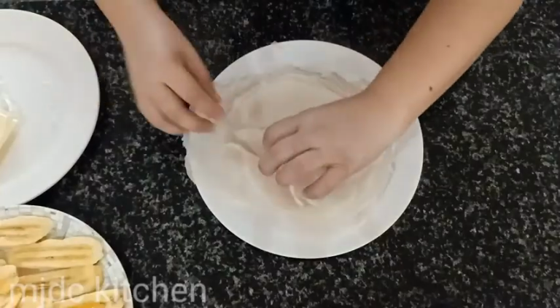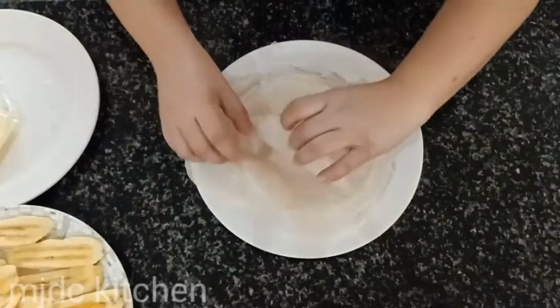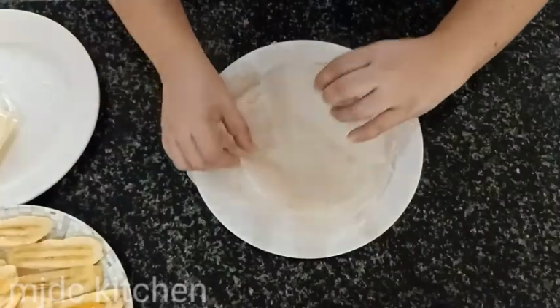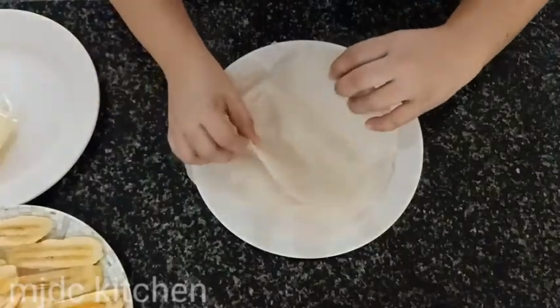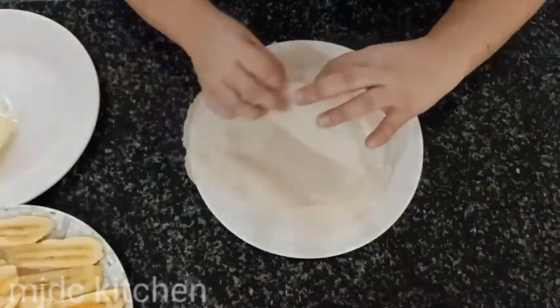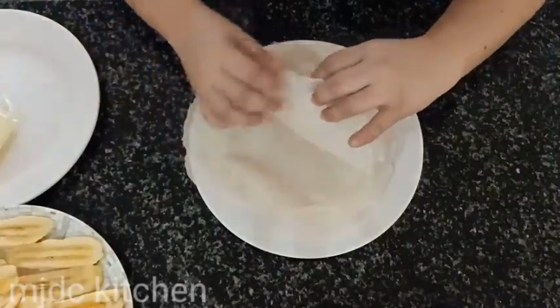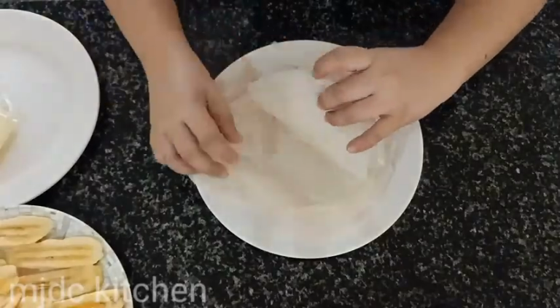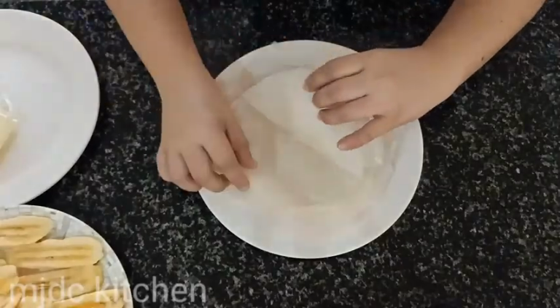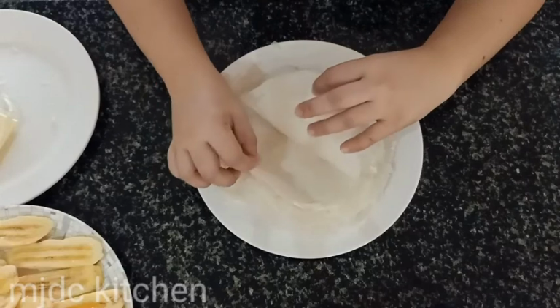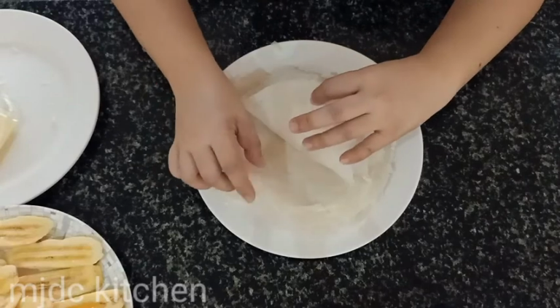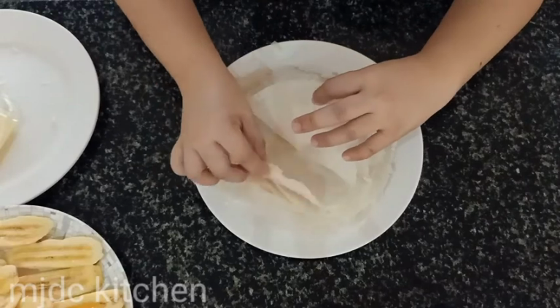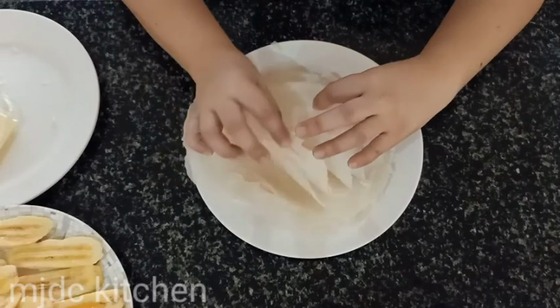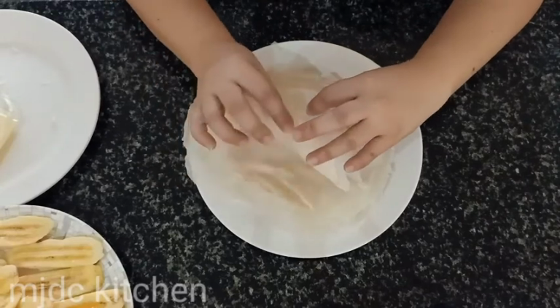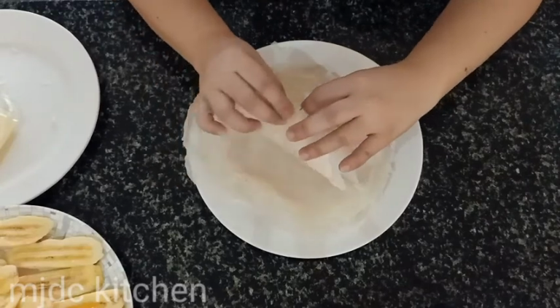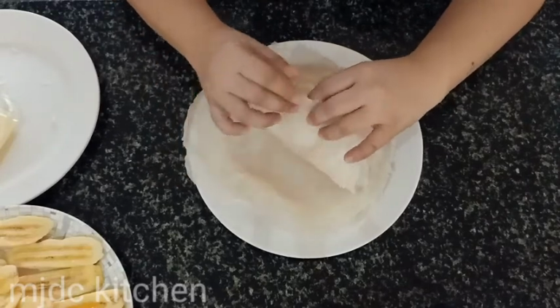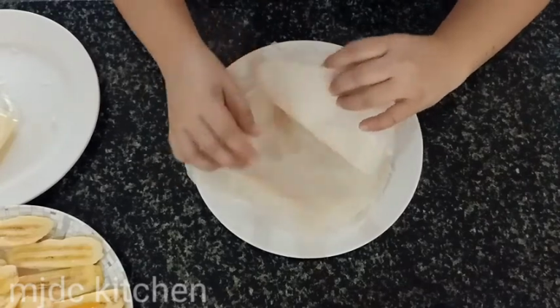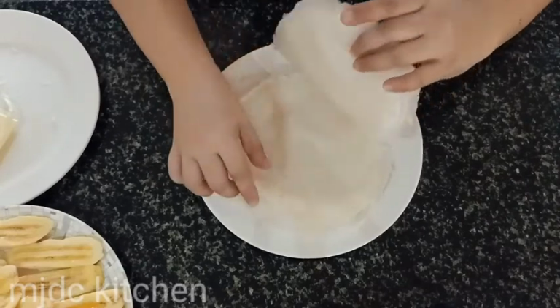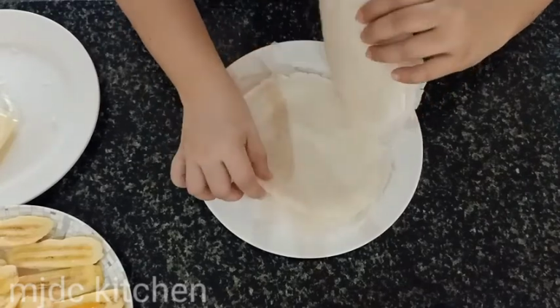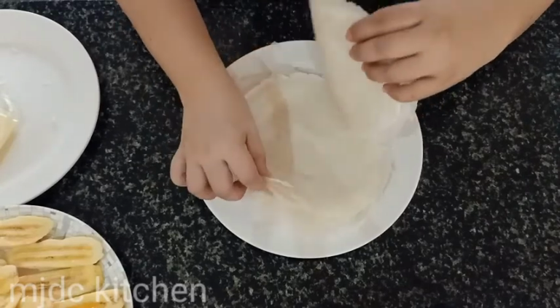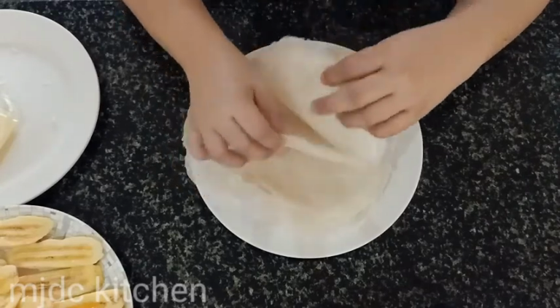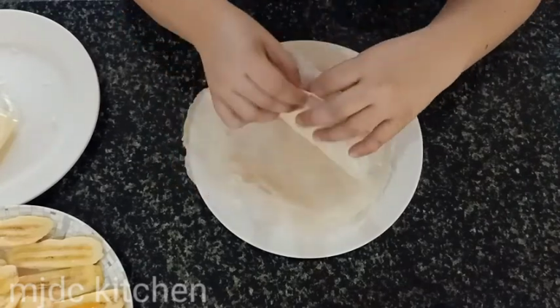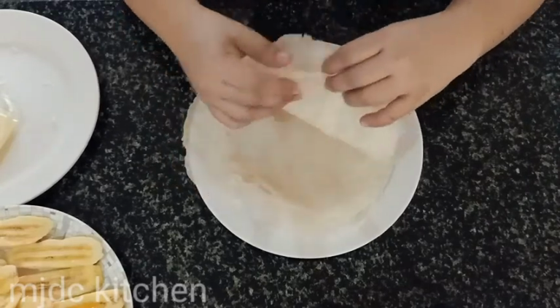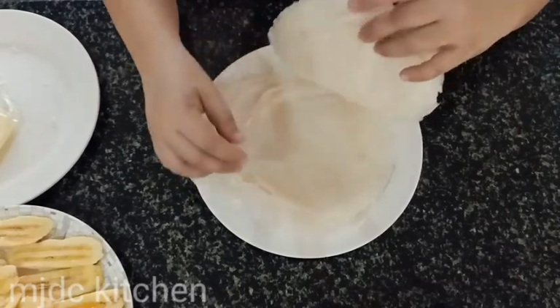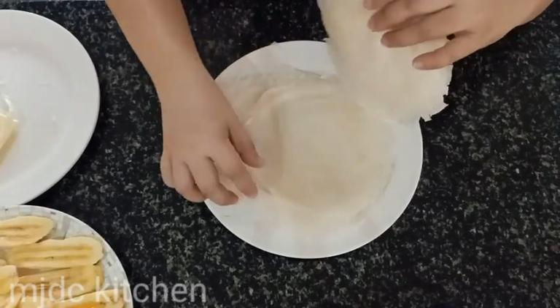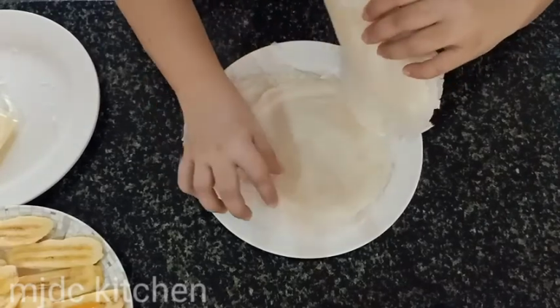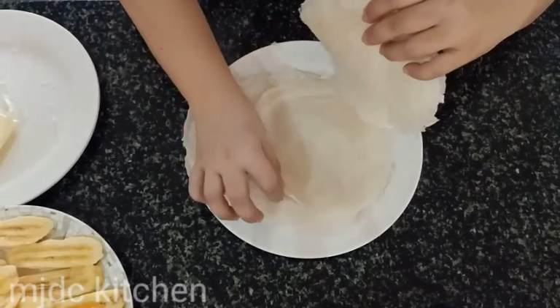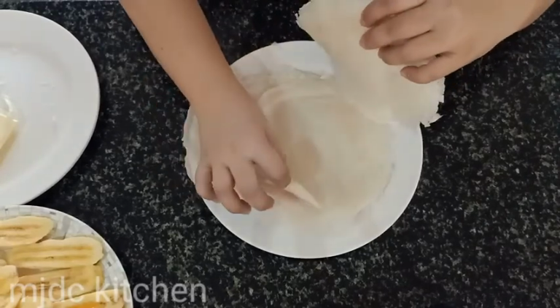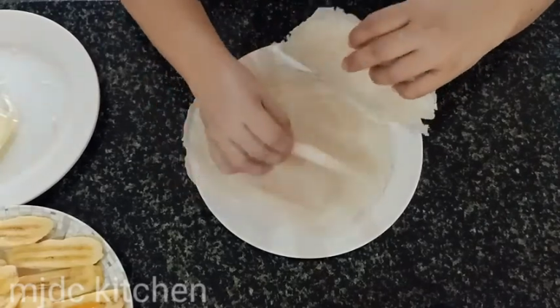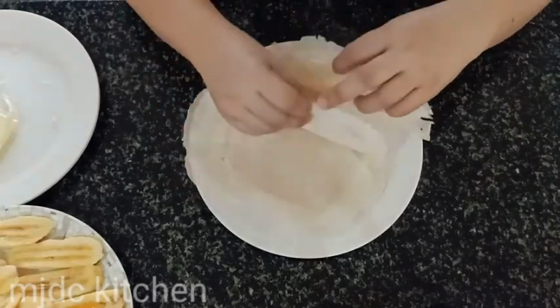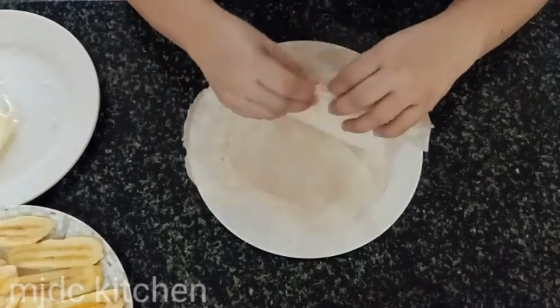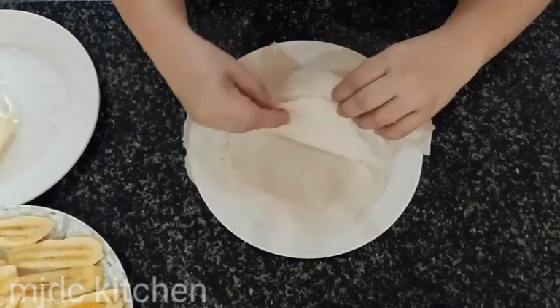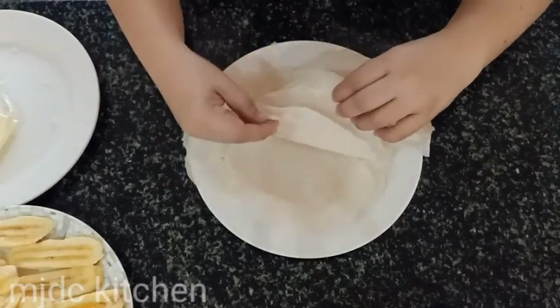Next, separate the spring roll wrapper. Here, I'm just counting it.